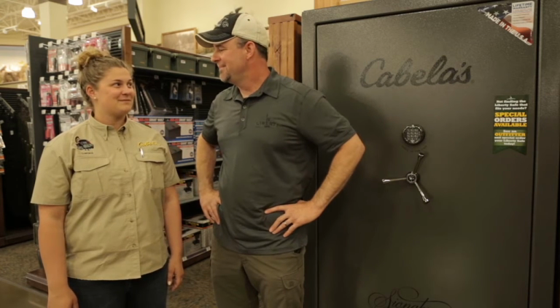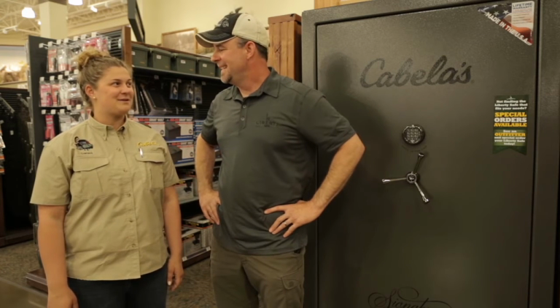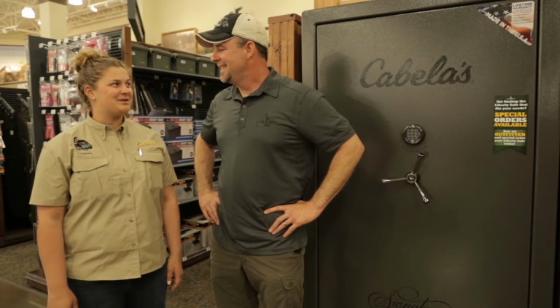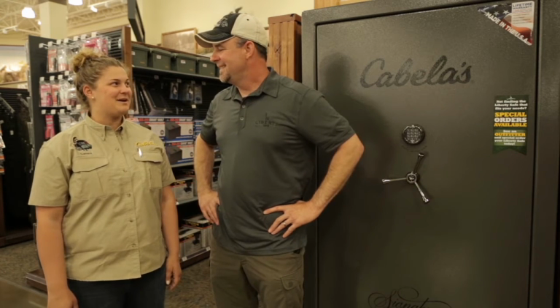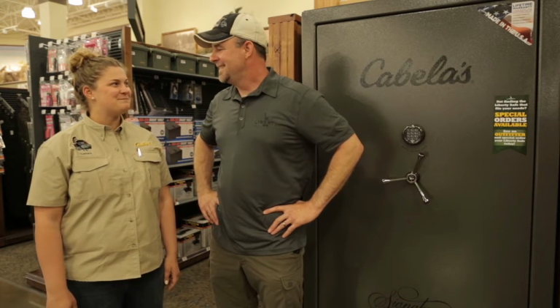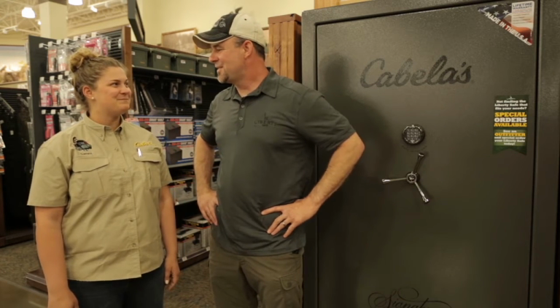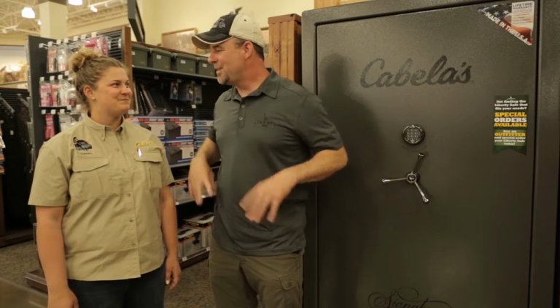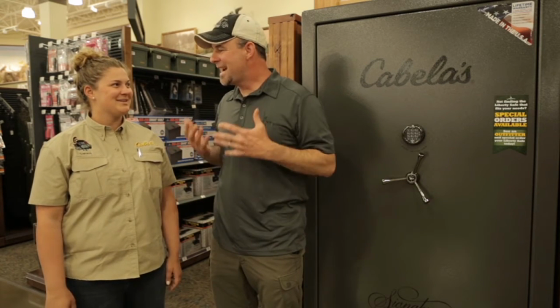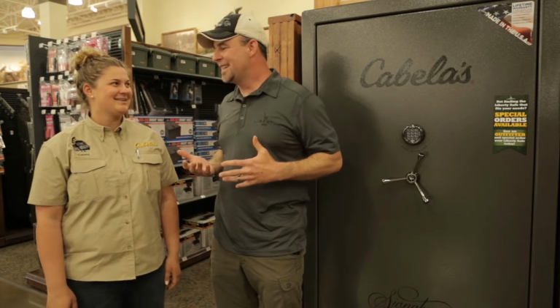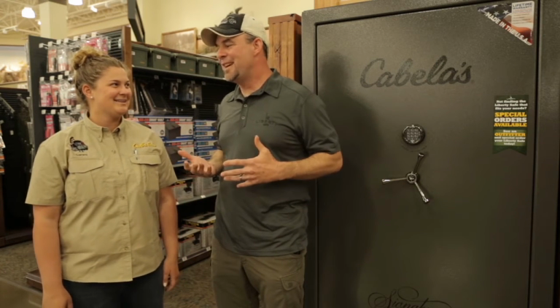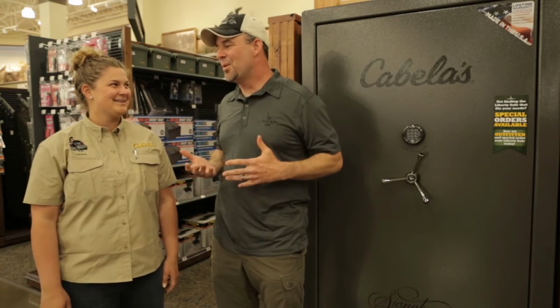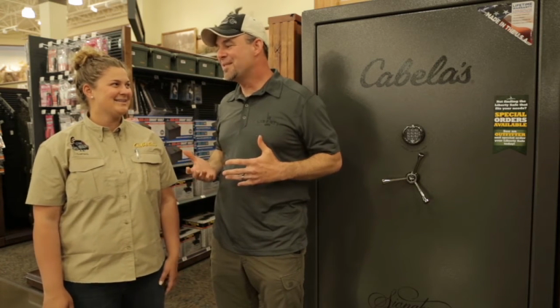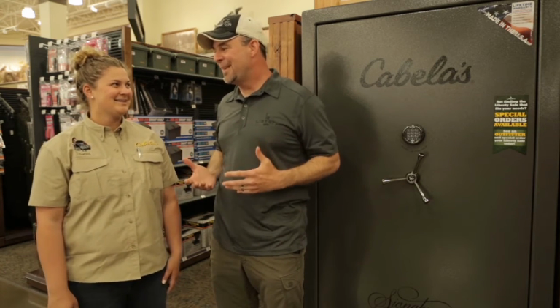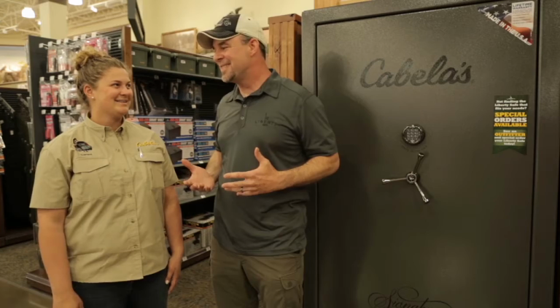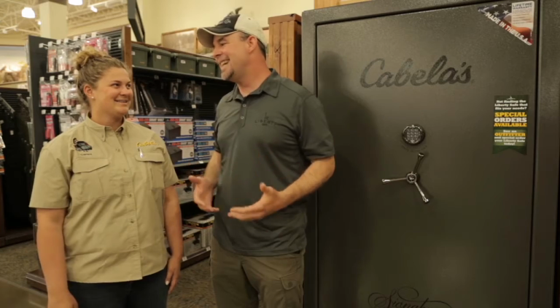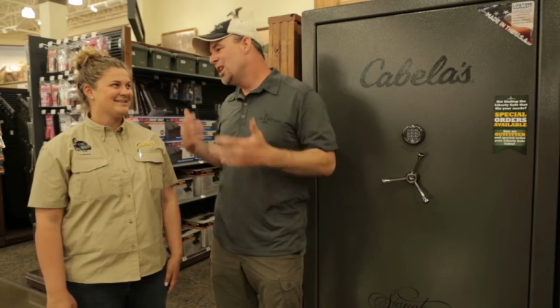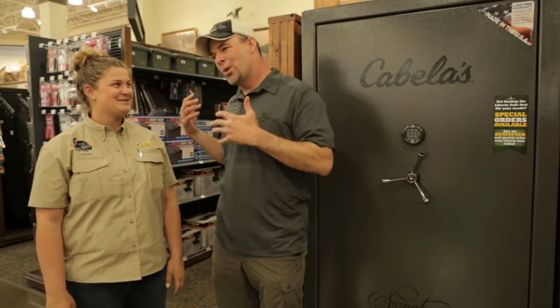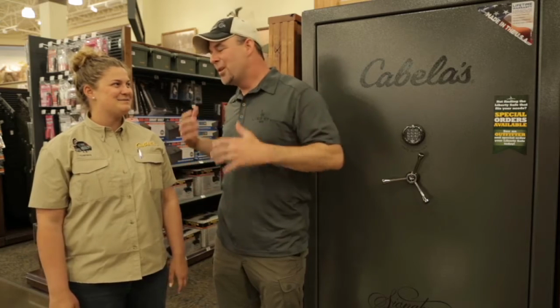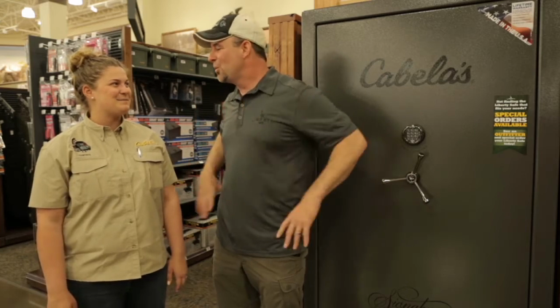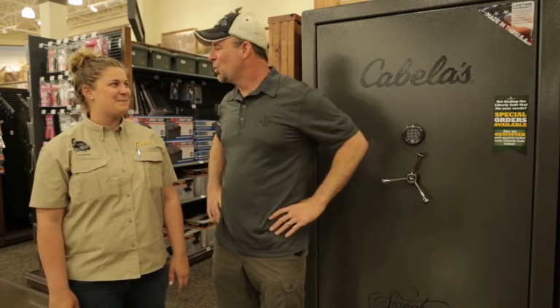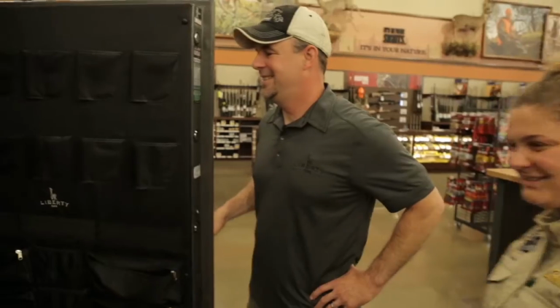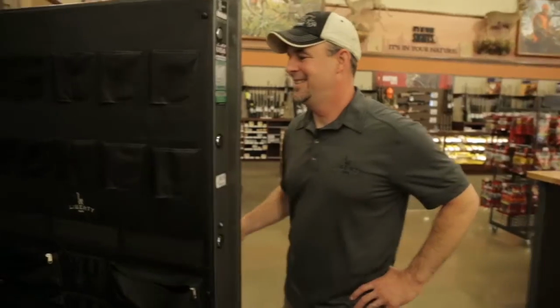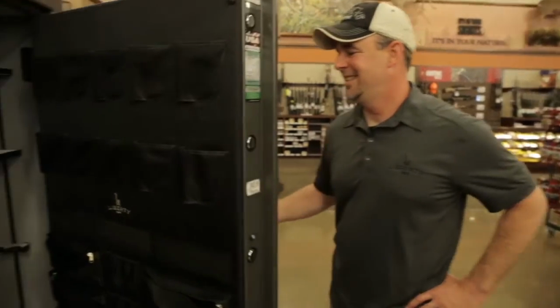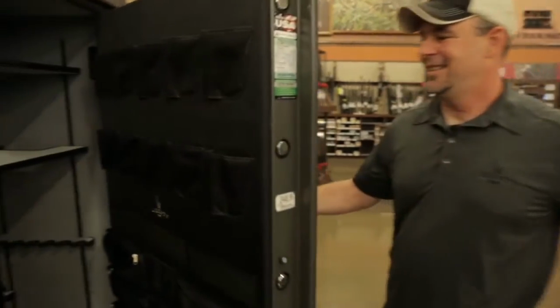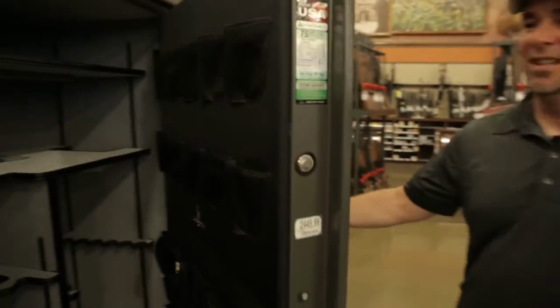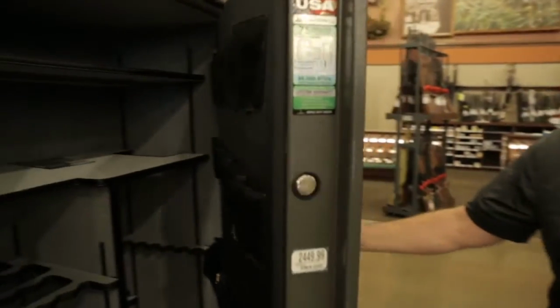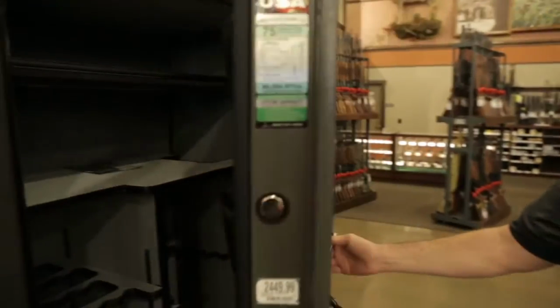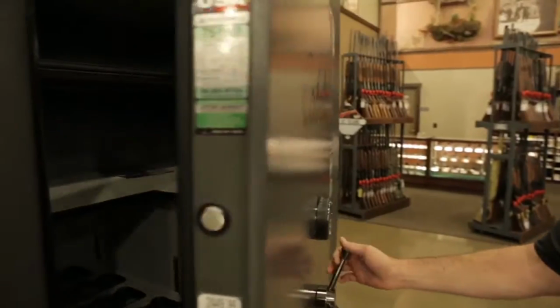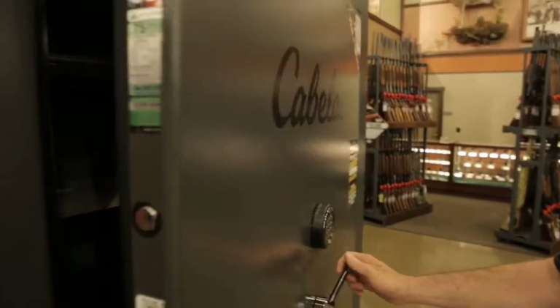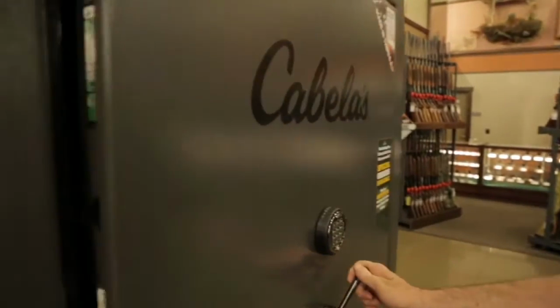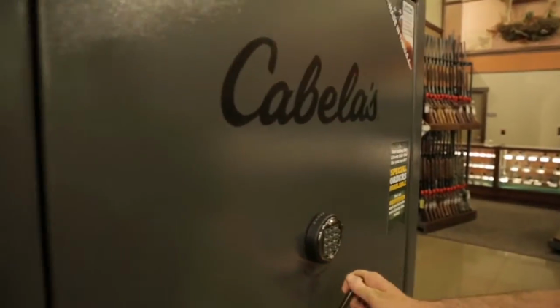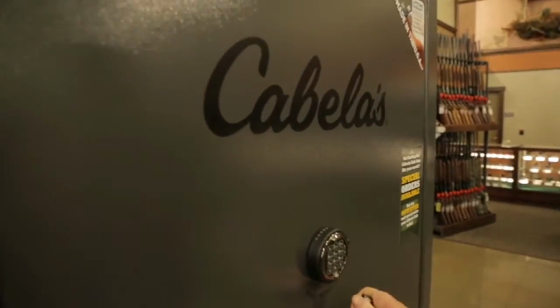I think we can do that. So Sammy, you're kind of like the Vanna White of Cabela's today. We're going to go through, we're going to check out the safes, and we're going to see which one works. Perfect. Let's do it.